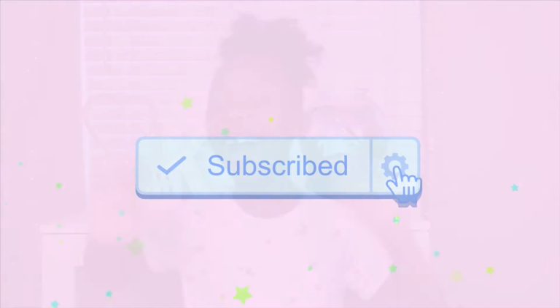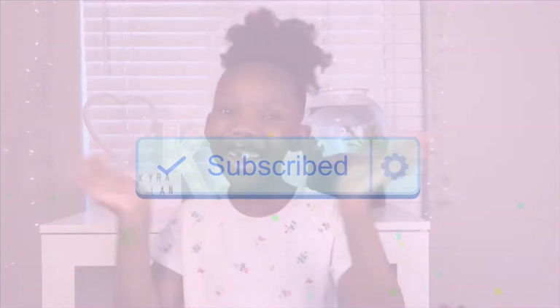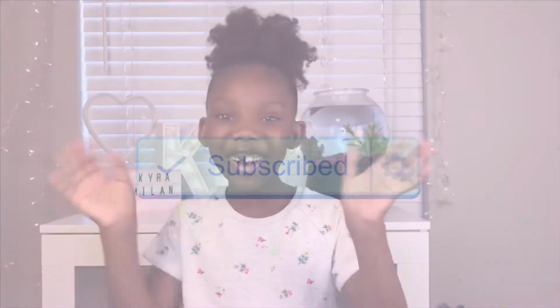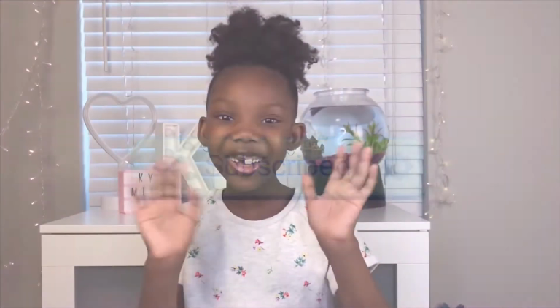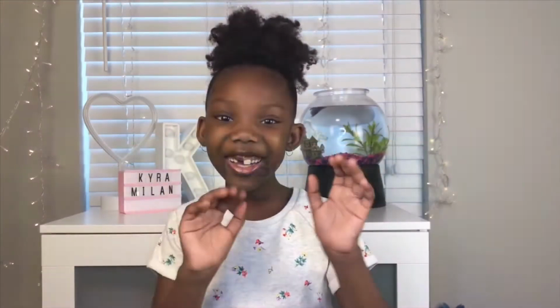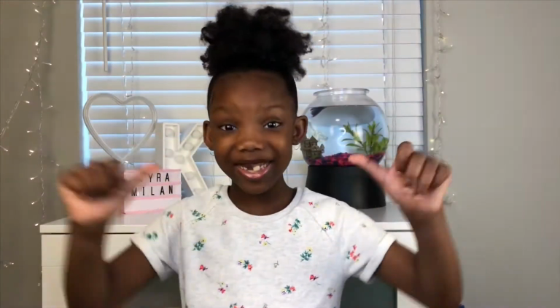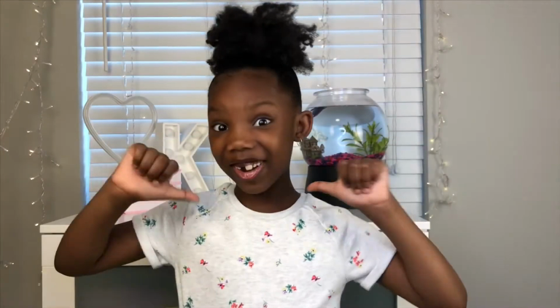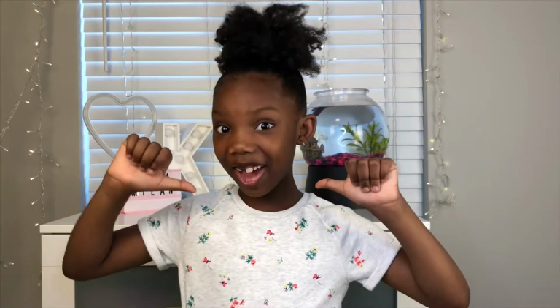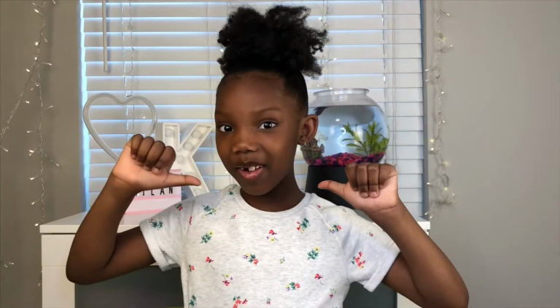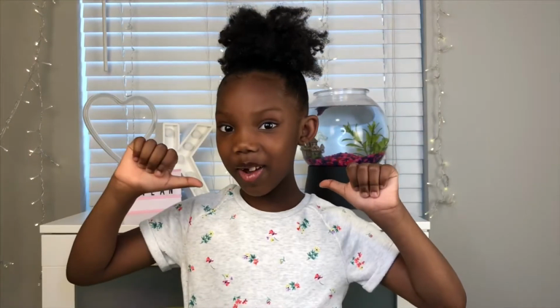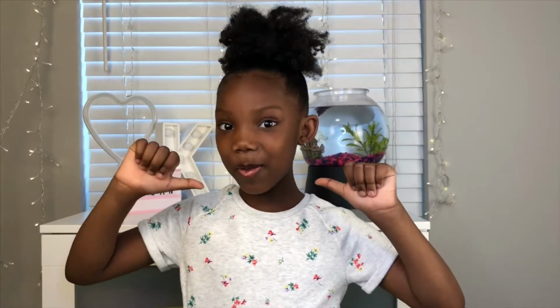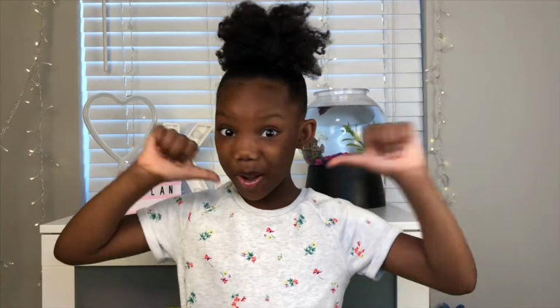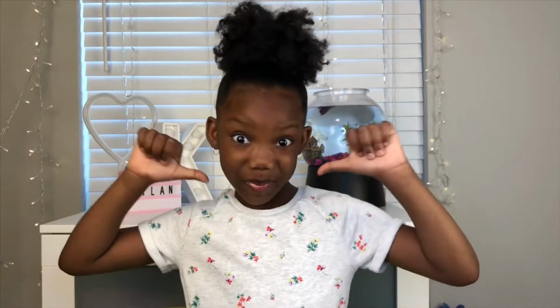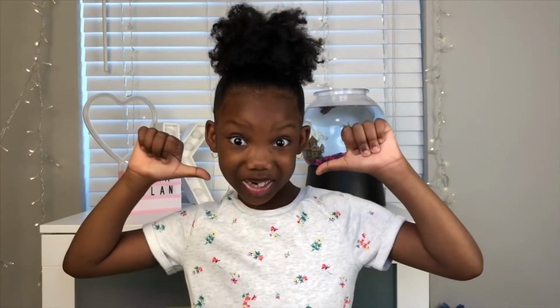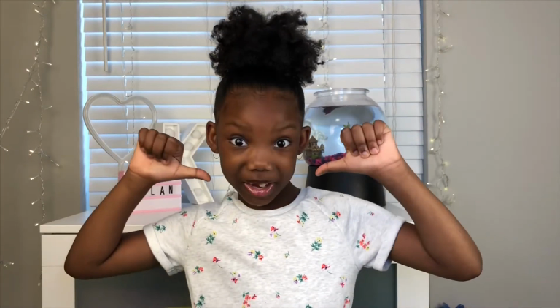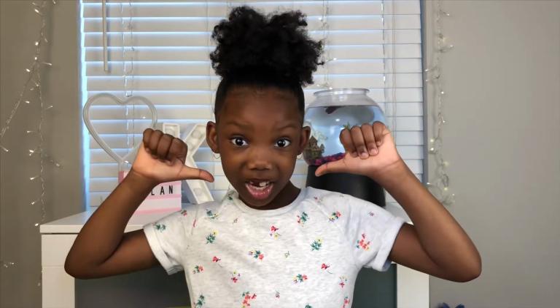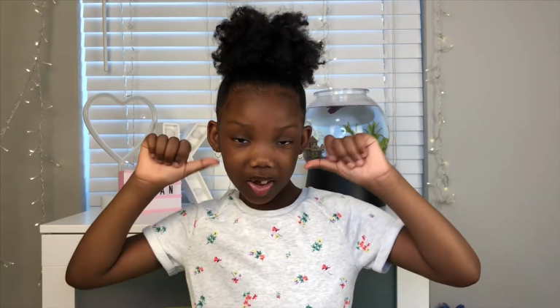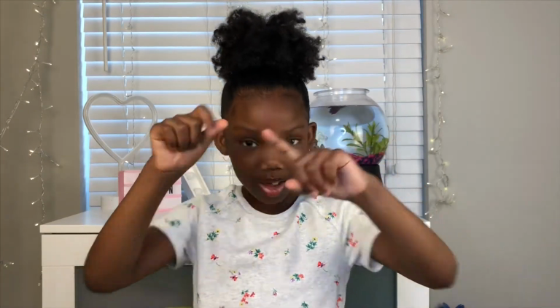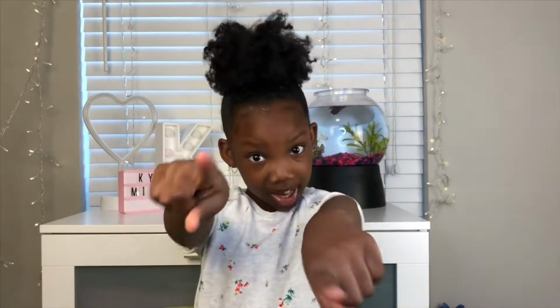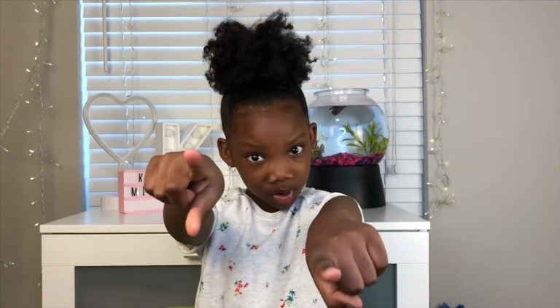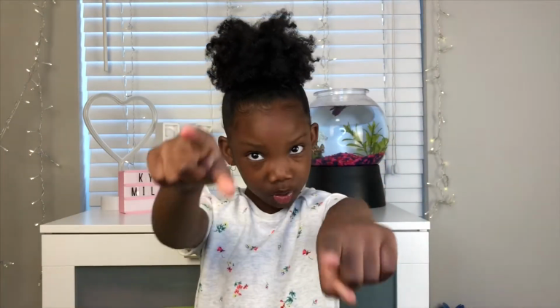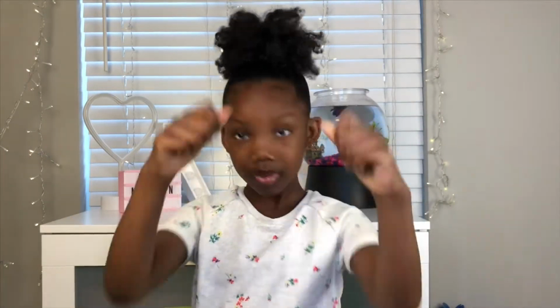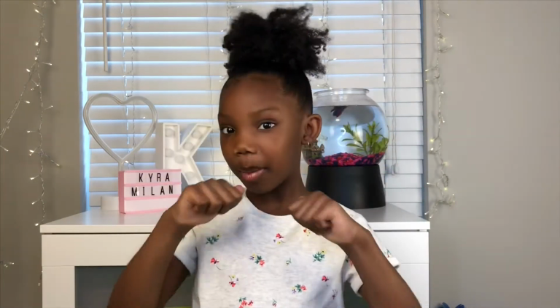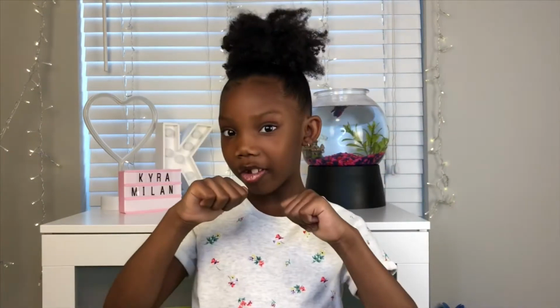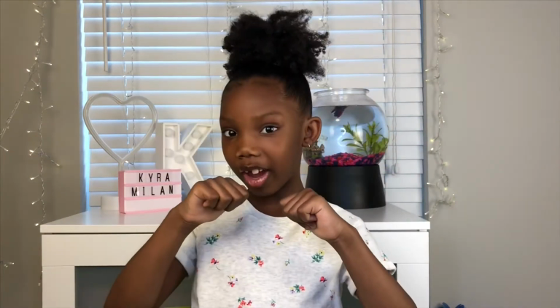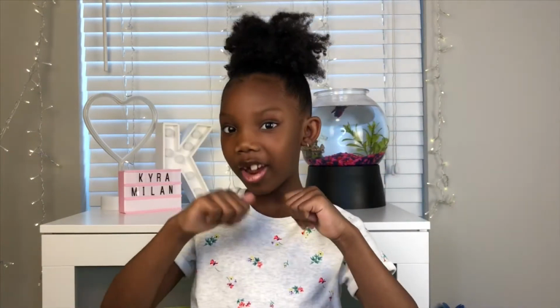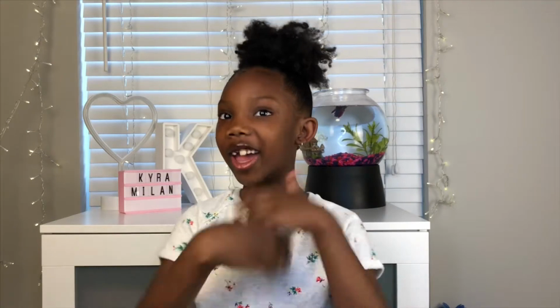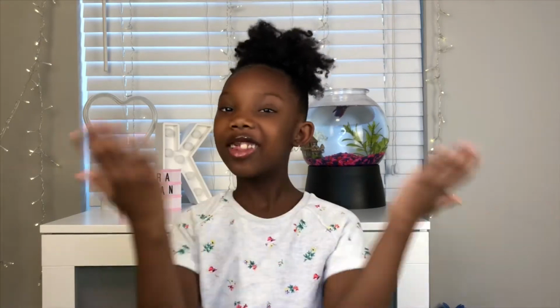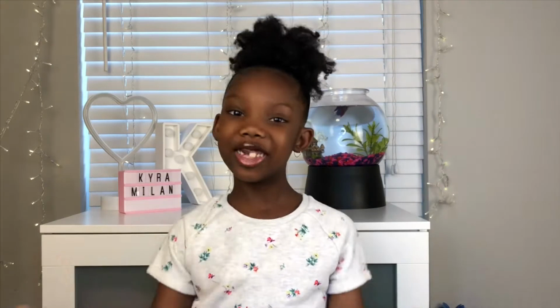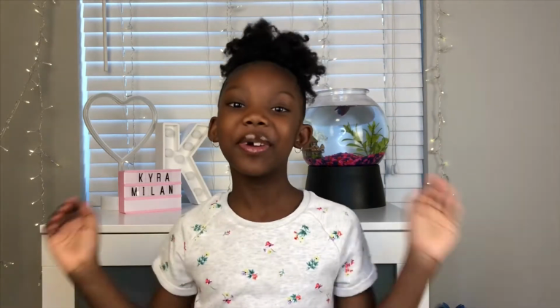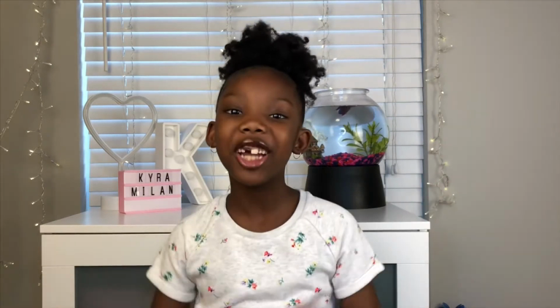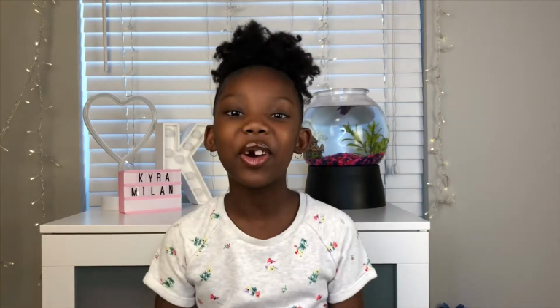I'm Curly, this is Curly Cairo. Welcome back to my channel. If you're new, I'm Curly Cairo and this is my channel.